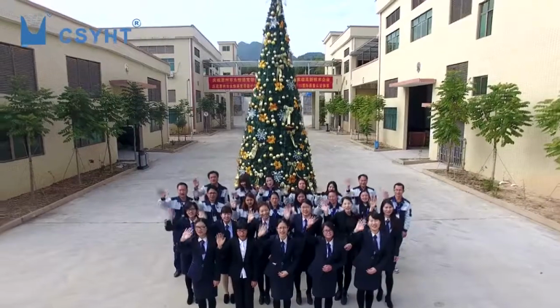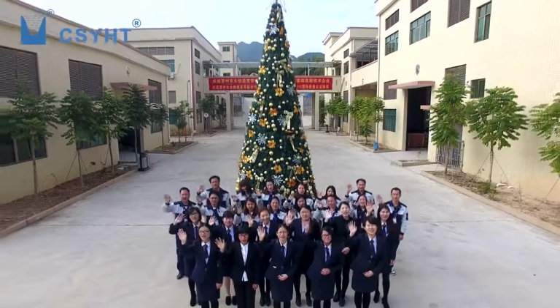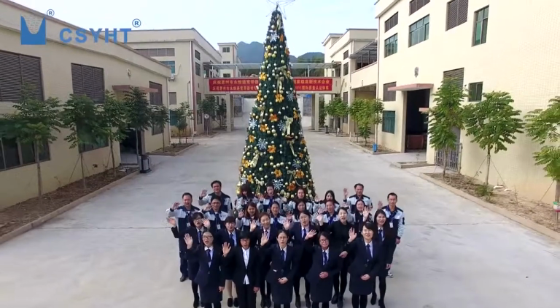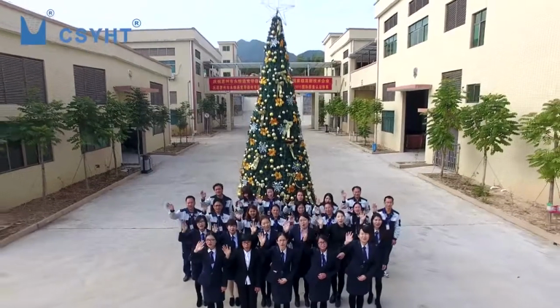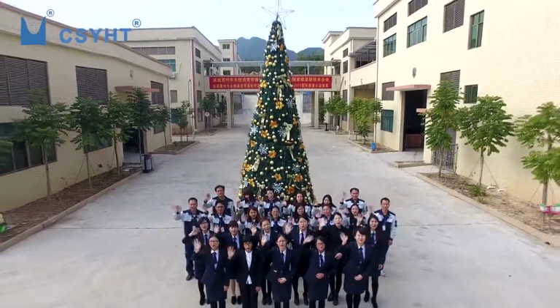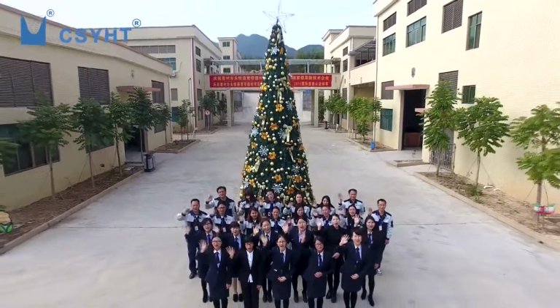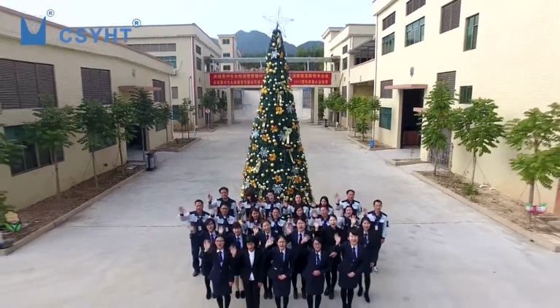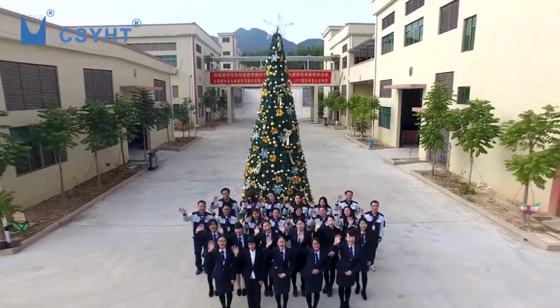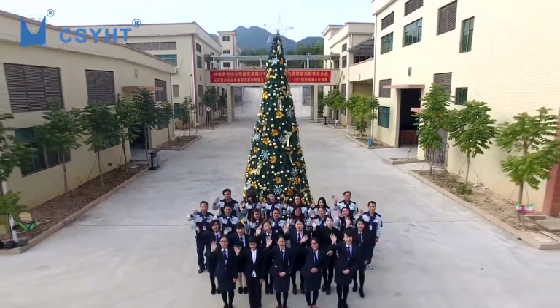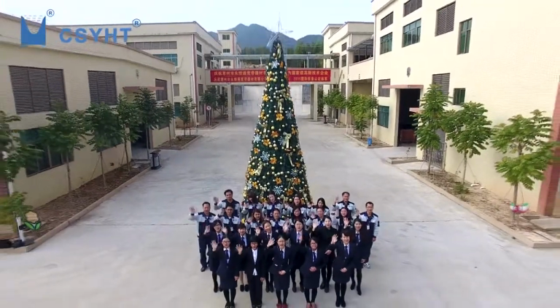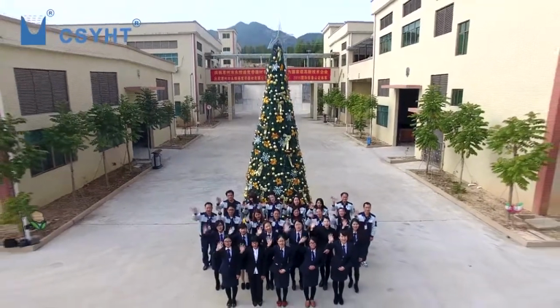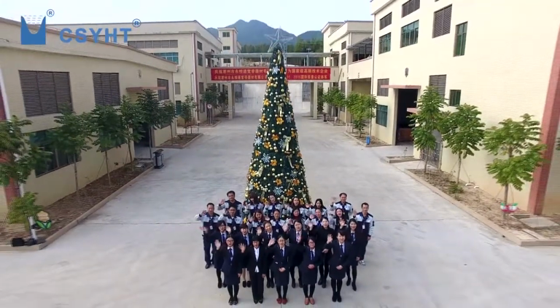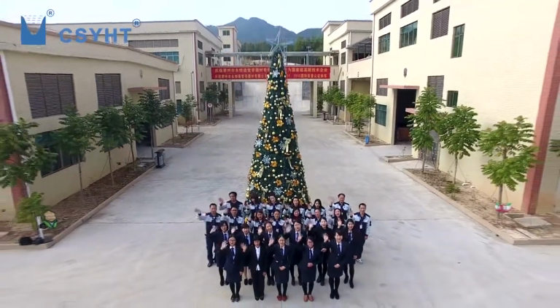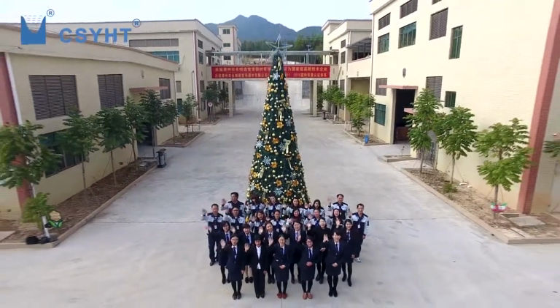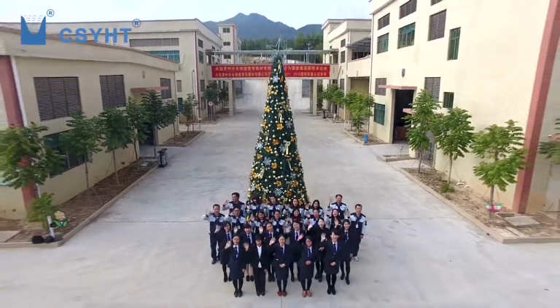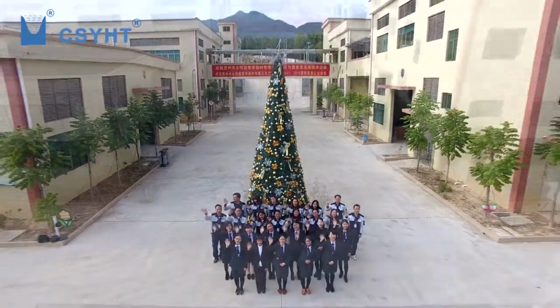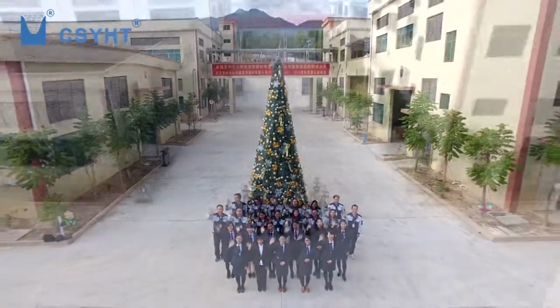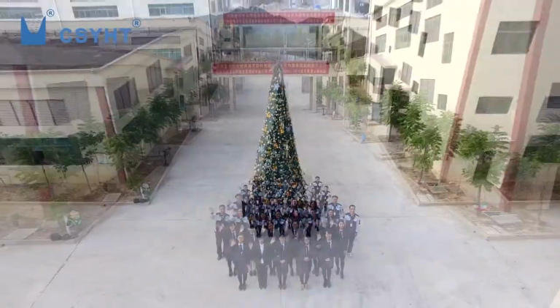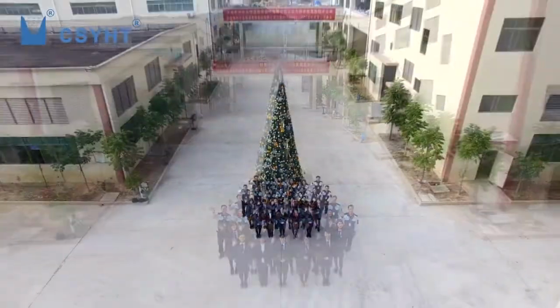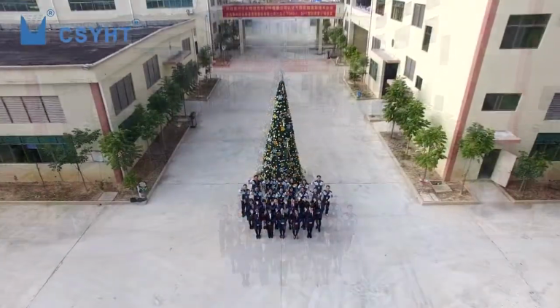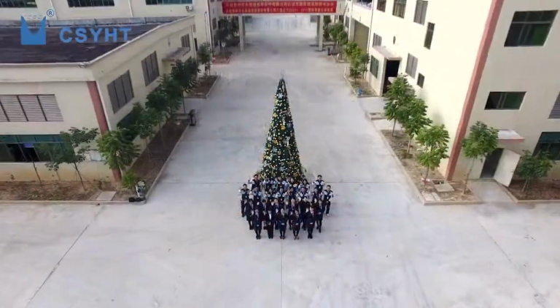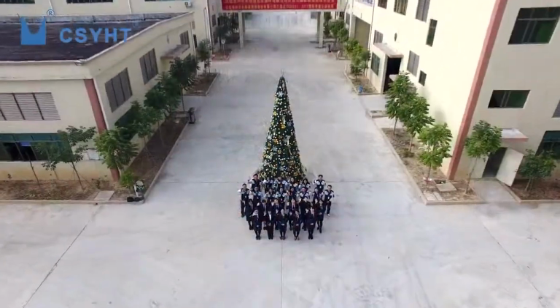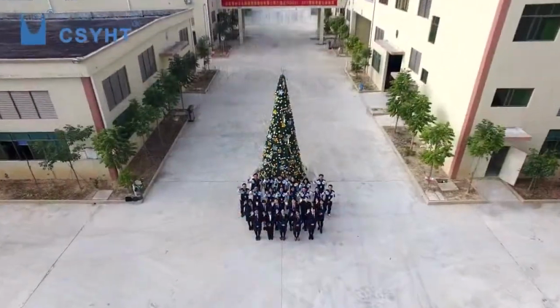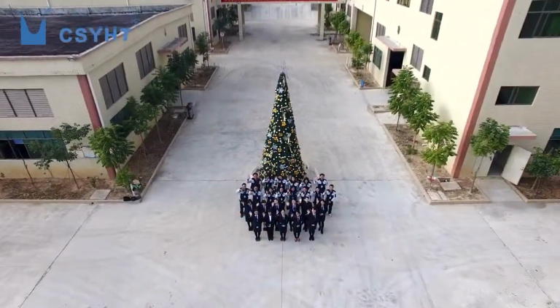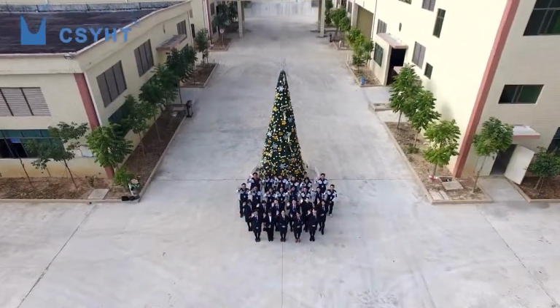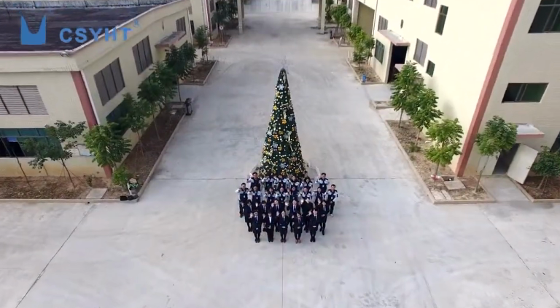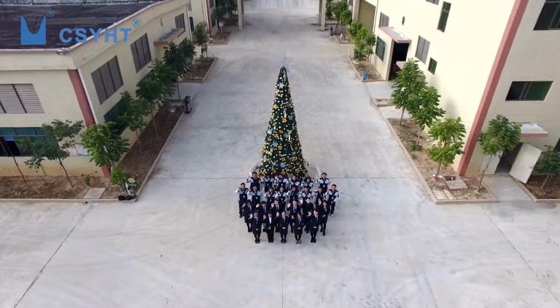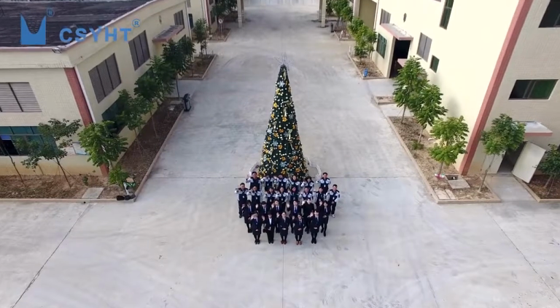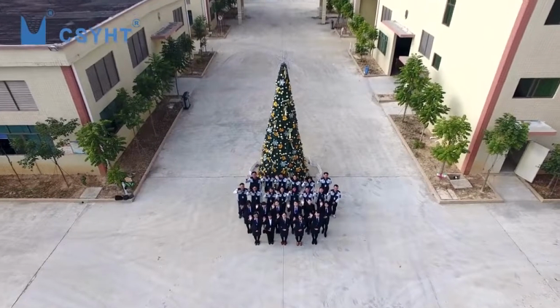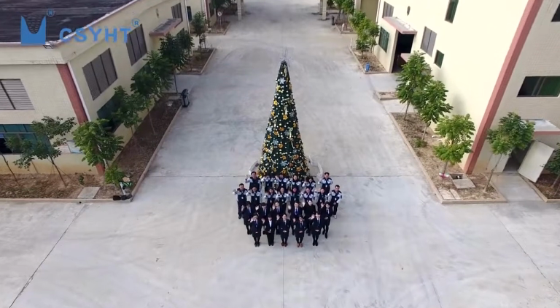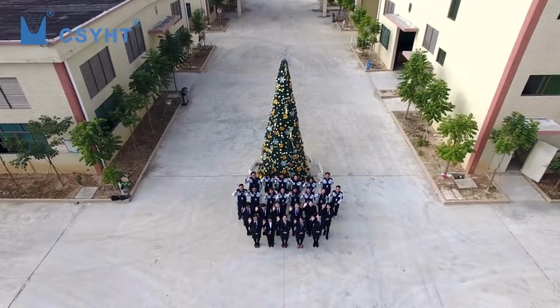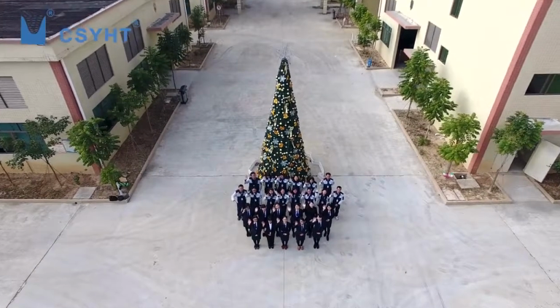YHT — your honest team. We are ready for you.